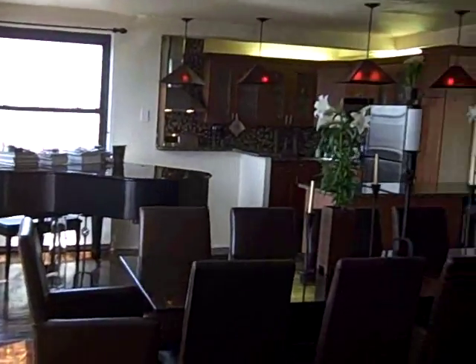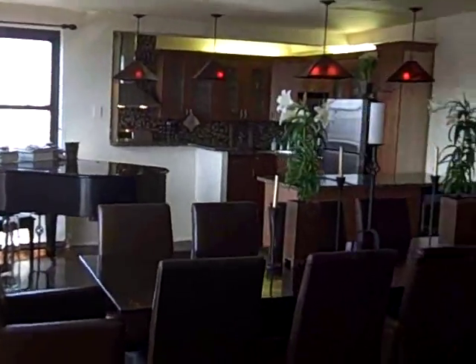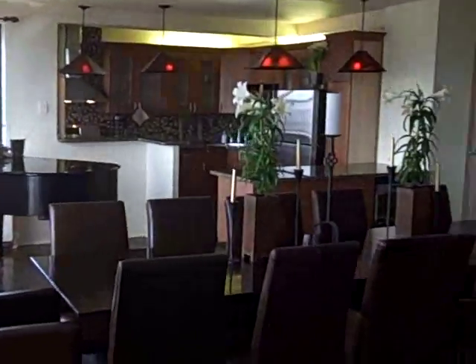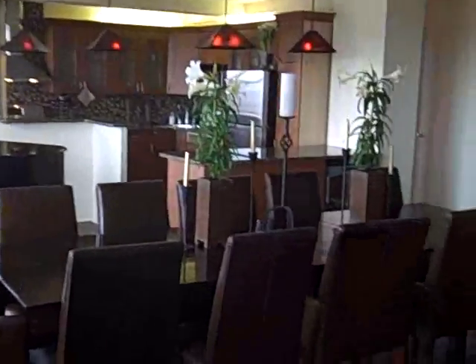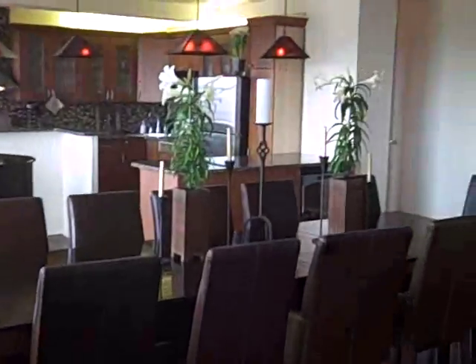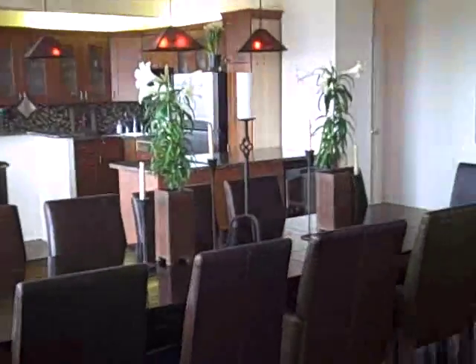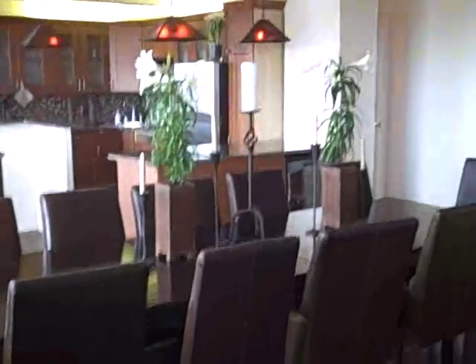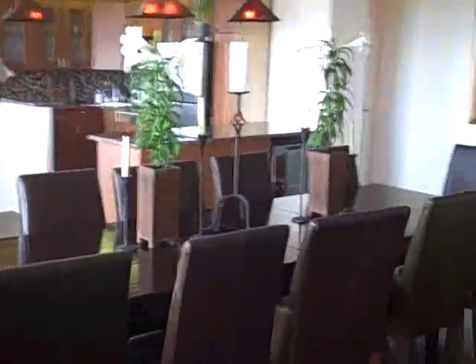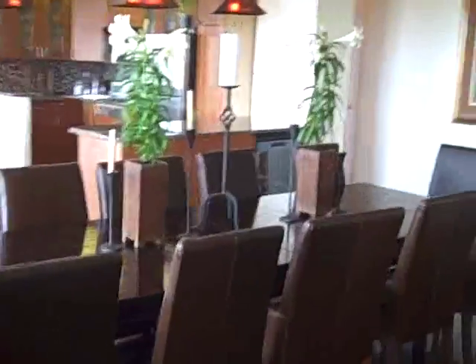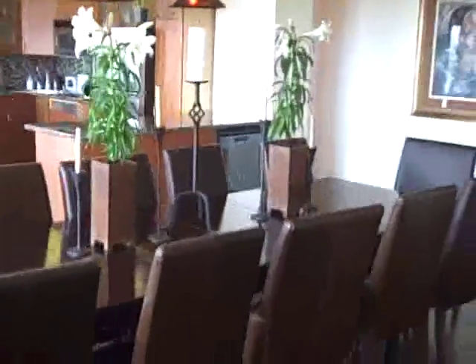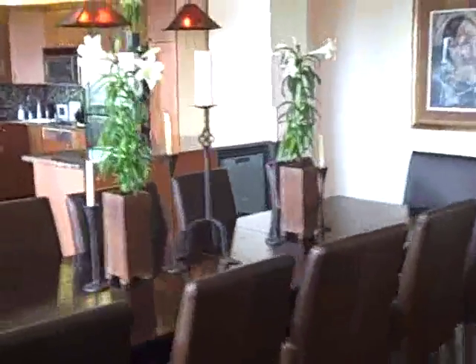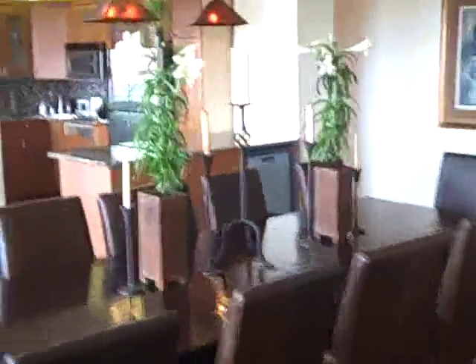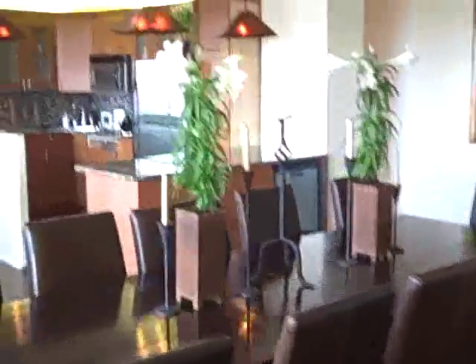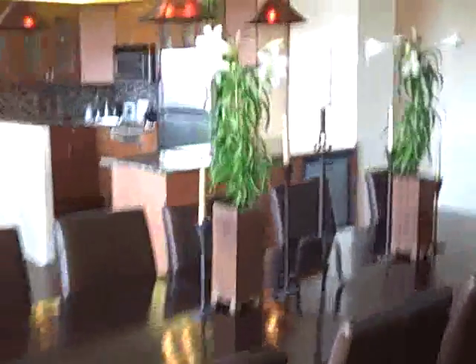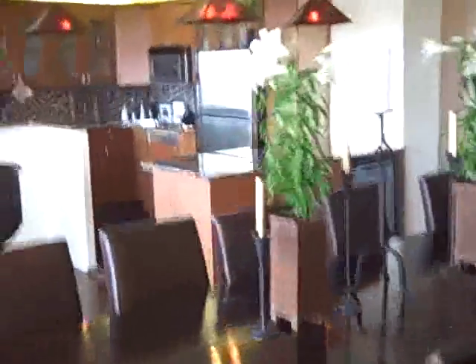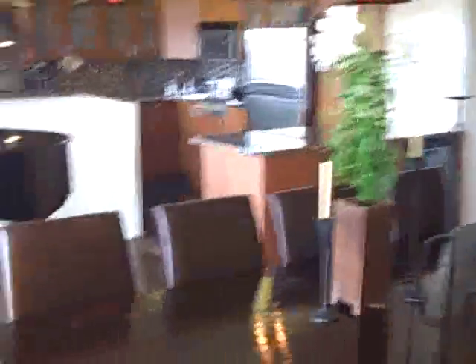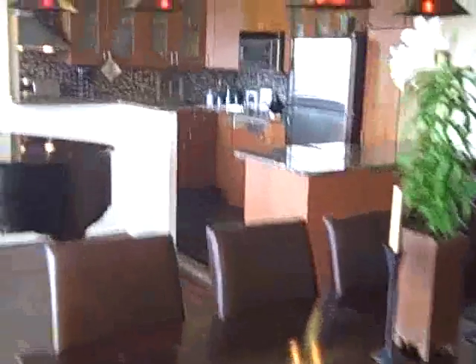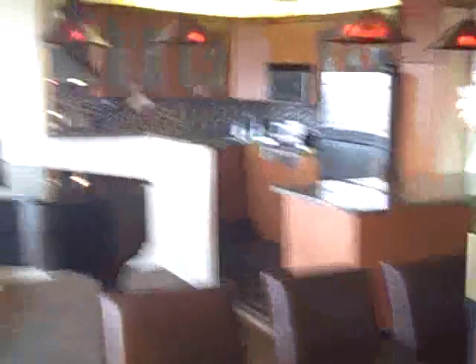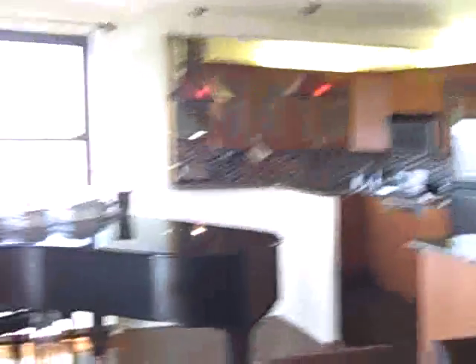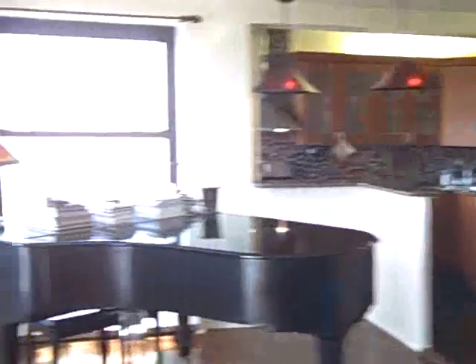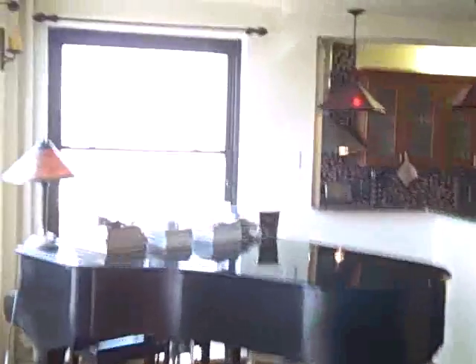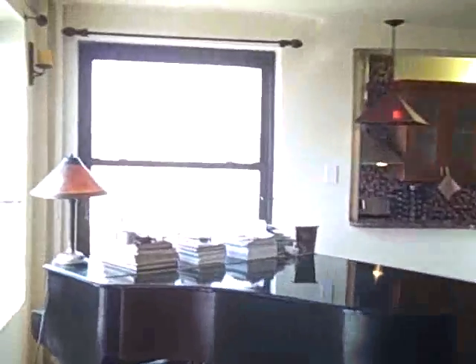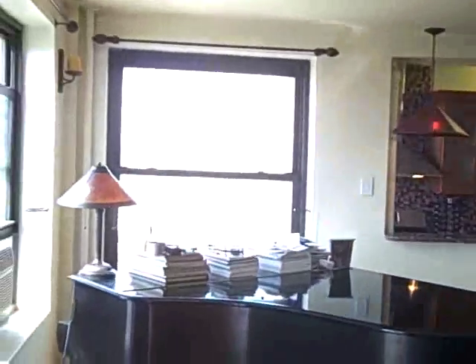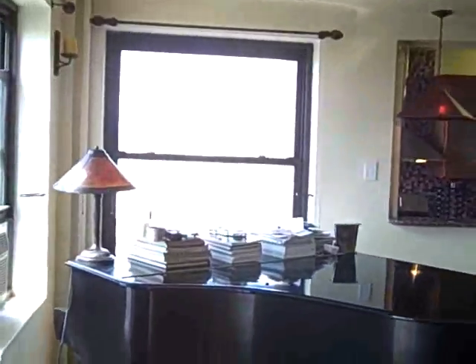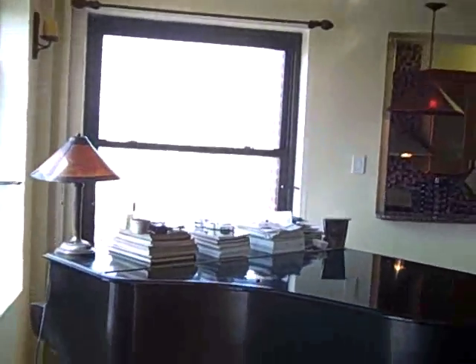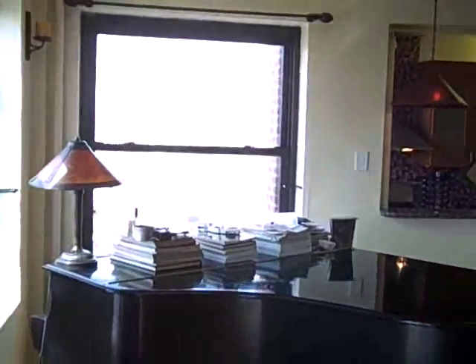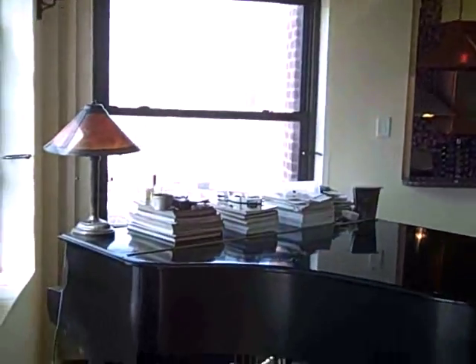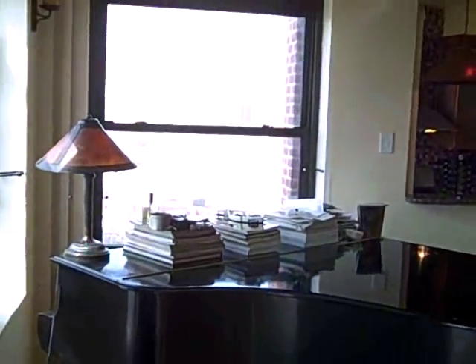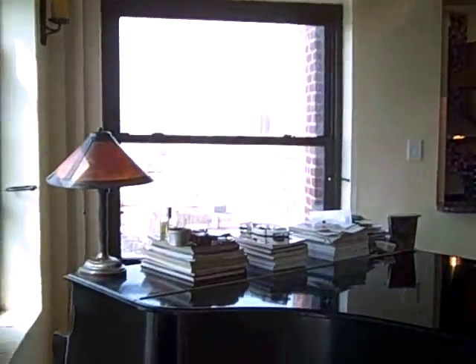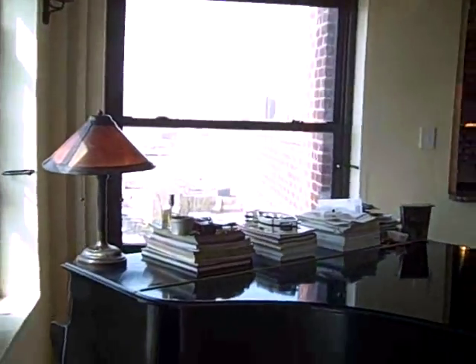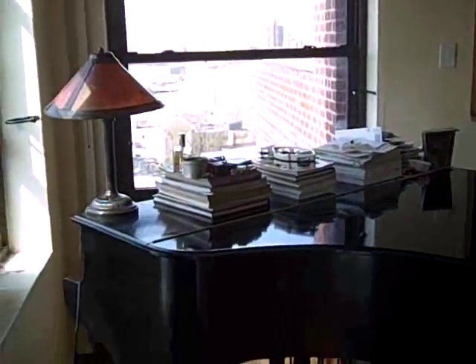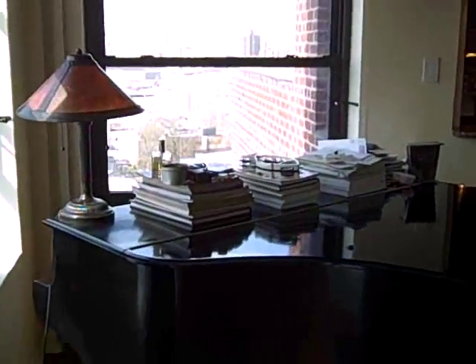Look at that dining table — seats 12, and so can you. Want to play a tune? Tinkle the ivories.